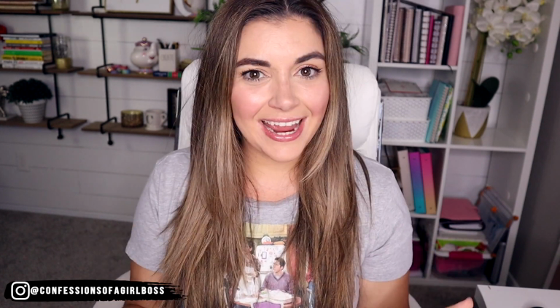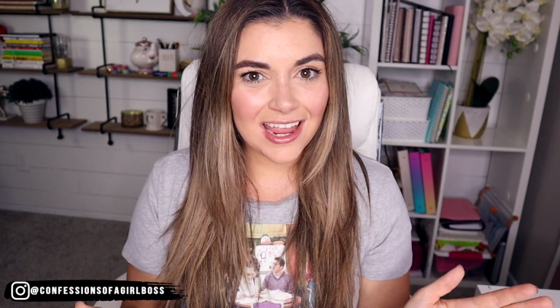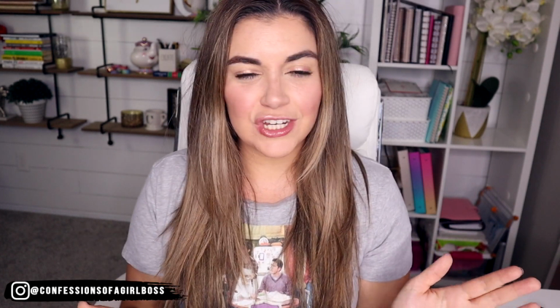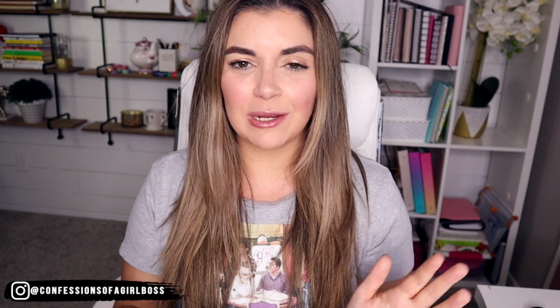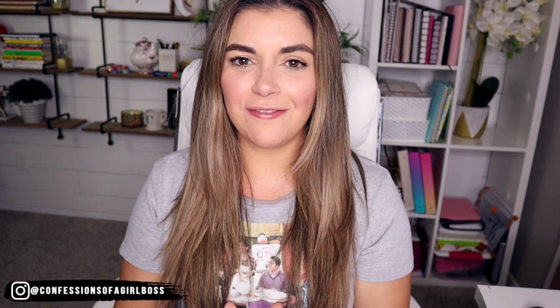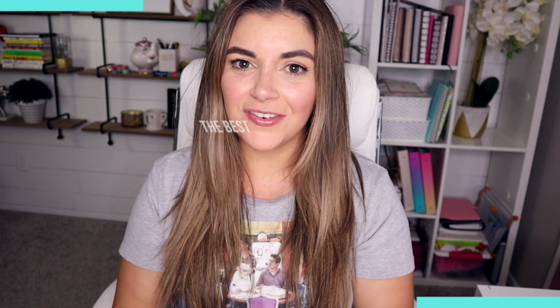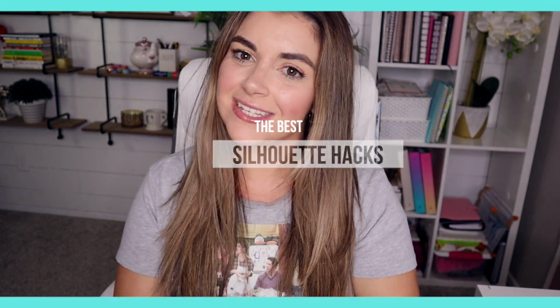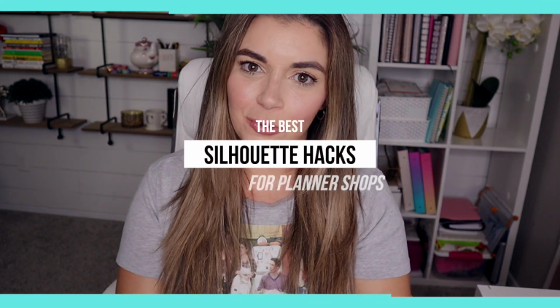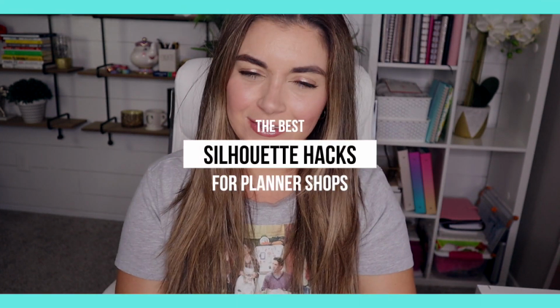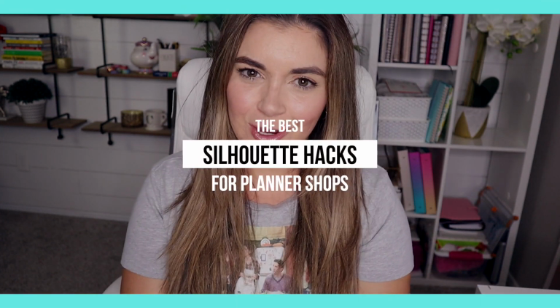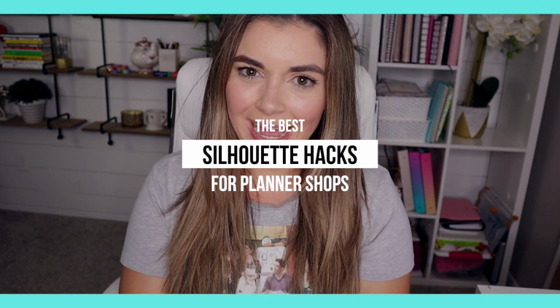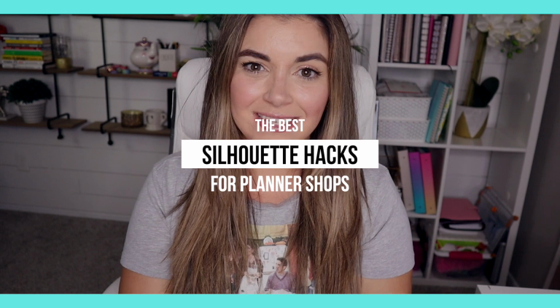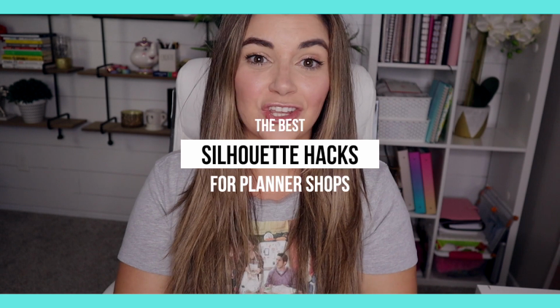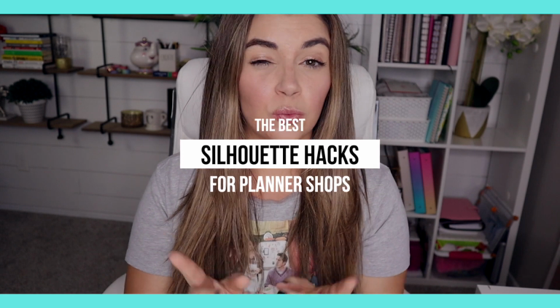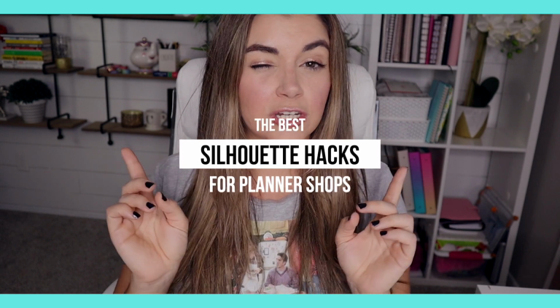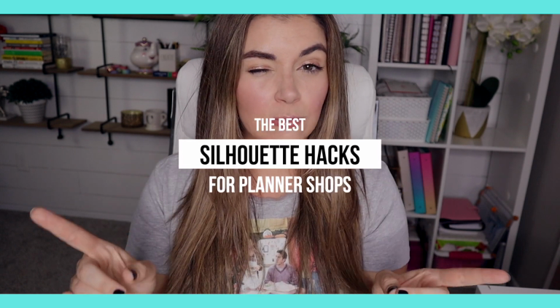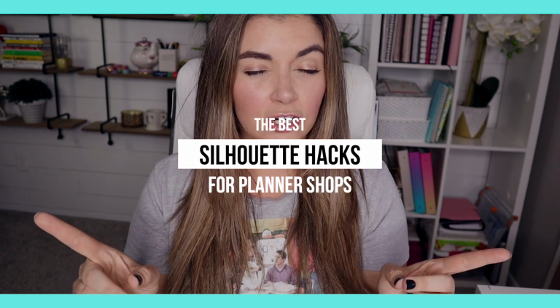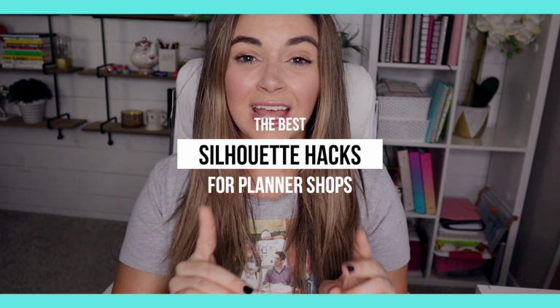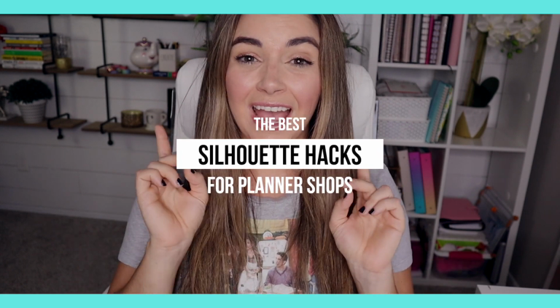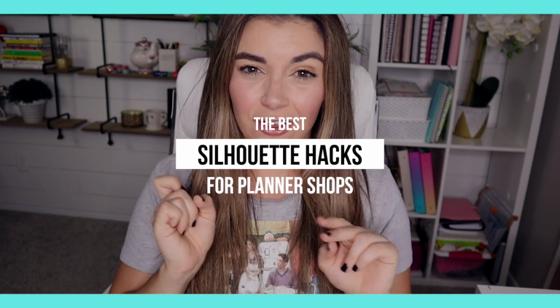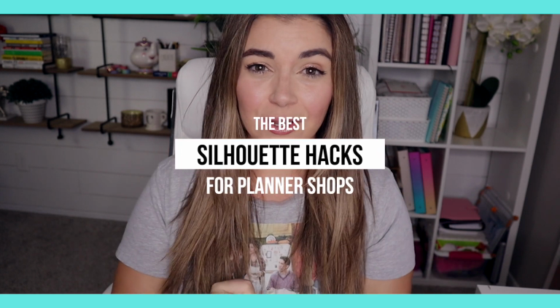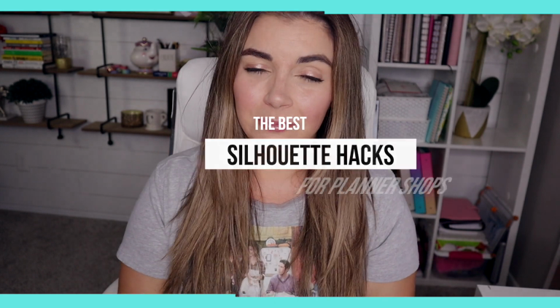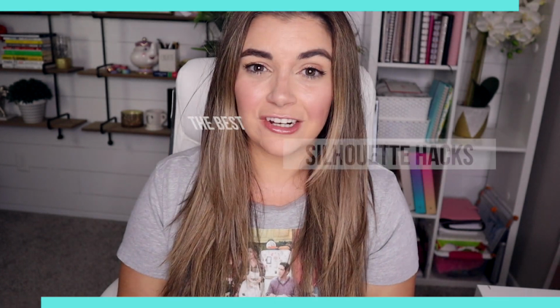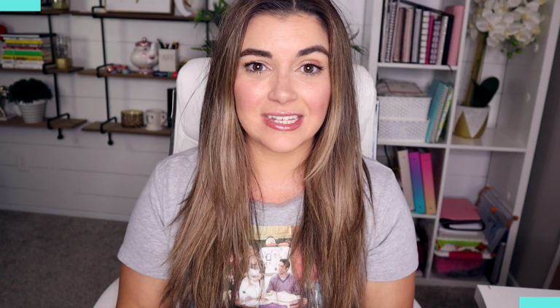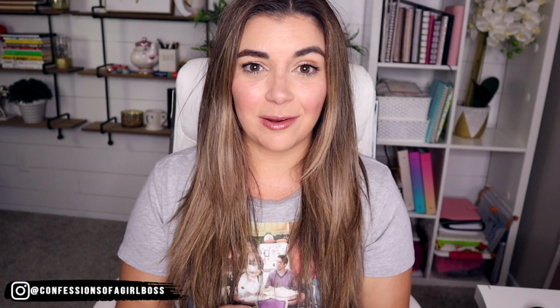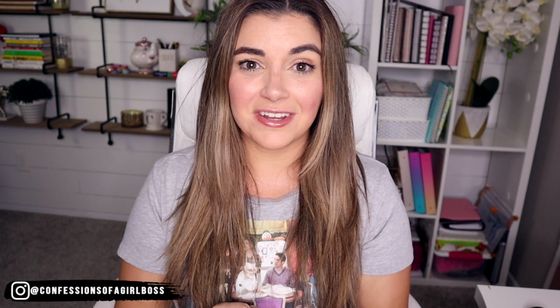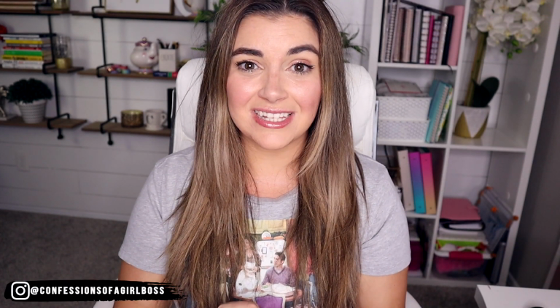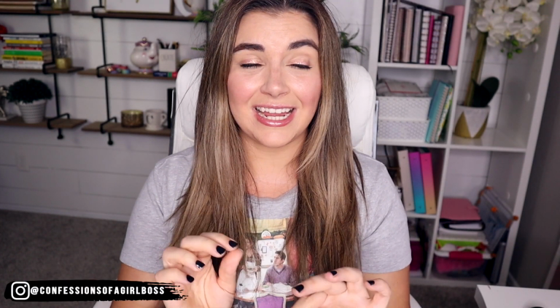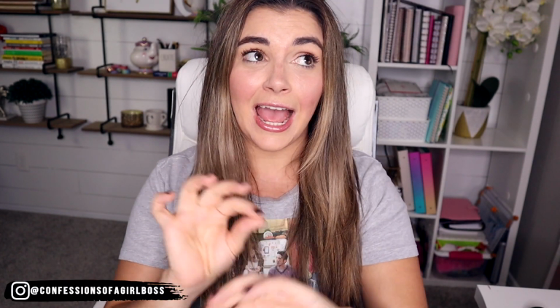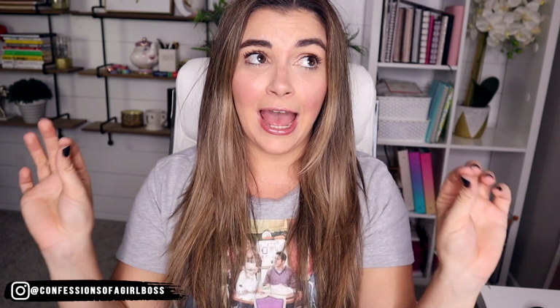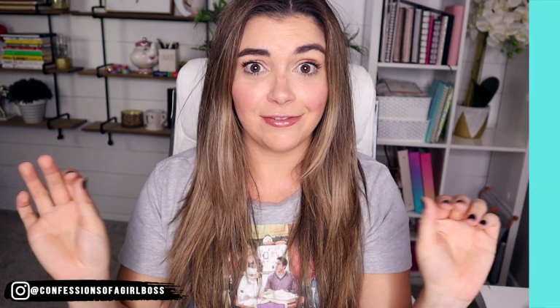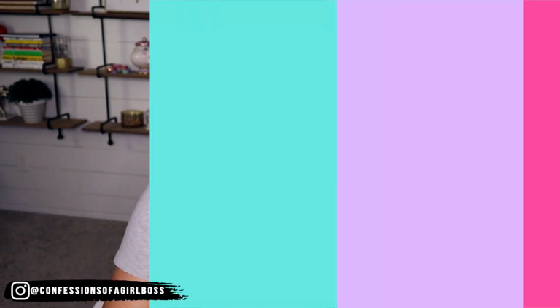Today I am sharing my favorite Silhouette Studio hacks so you can work smarter and also complete your designing process in half the time.